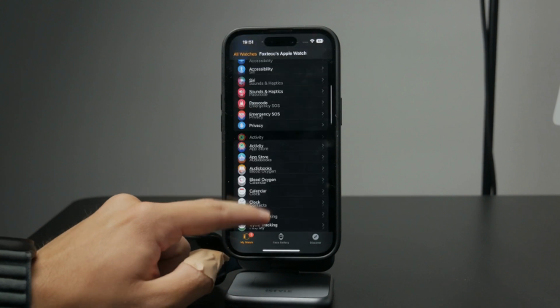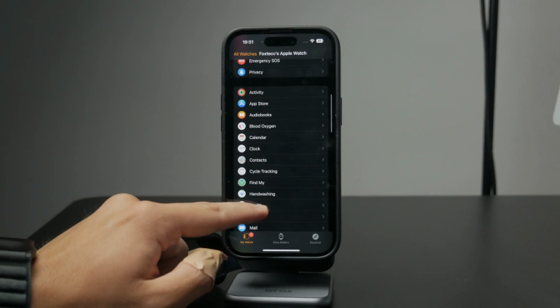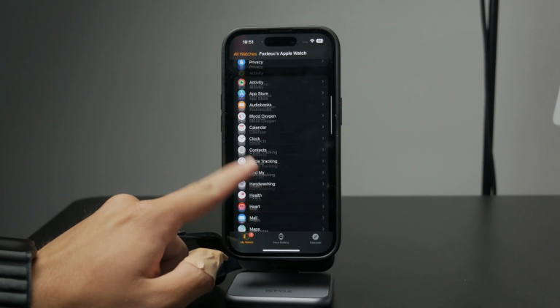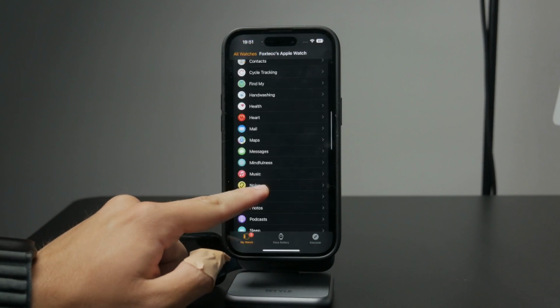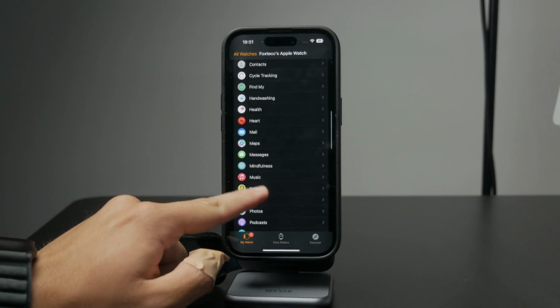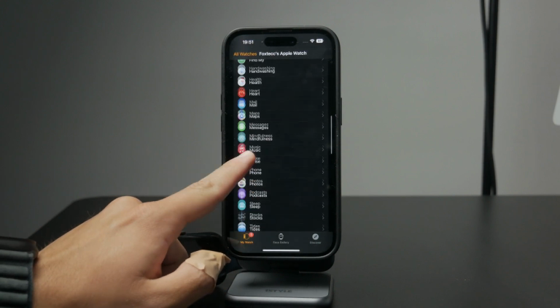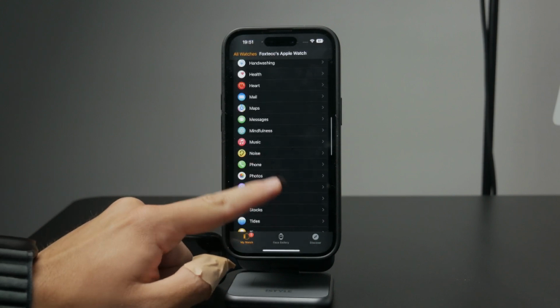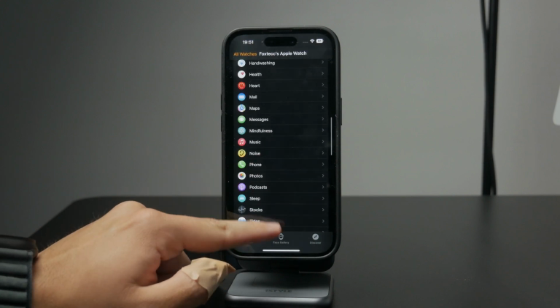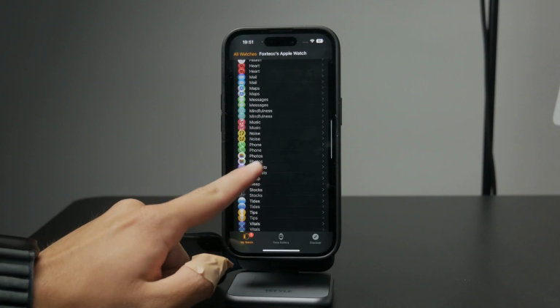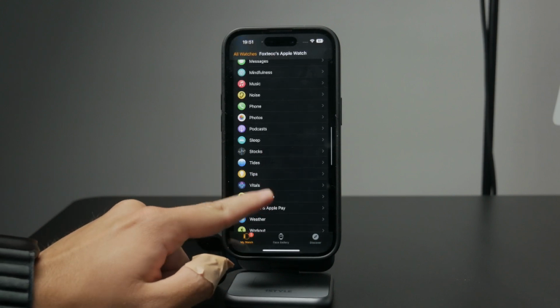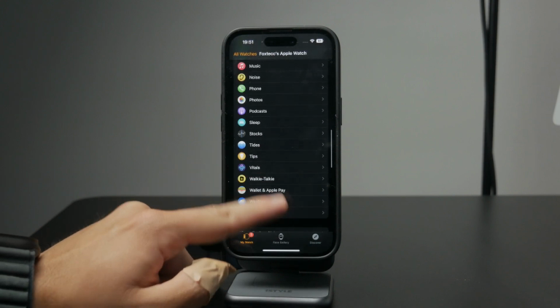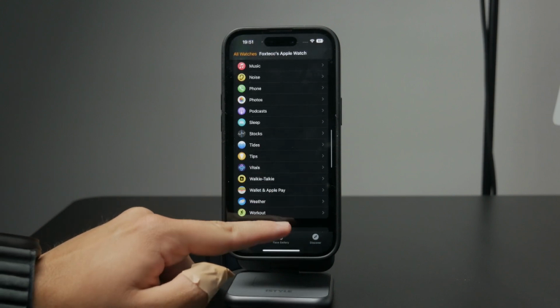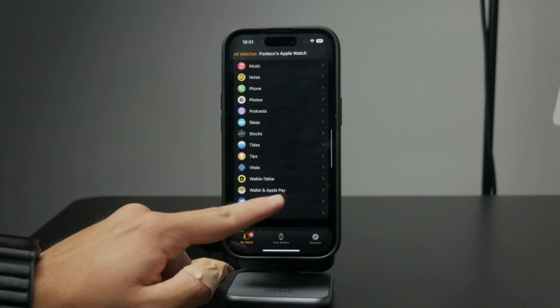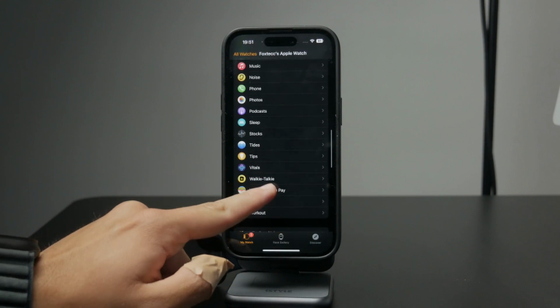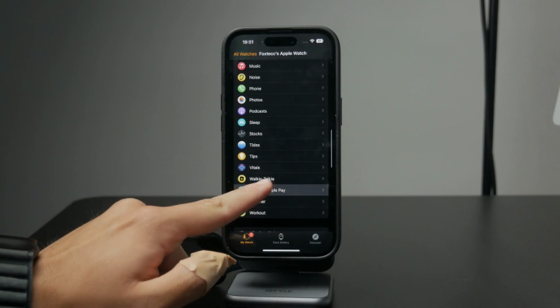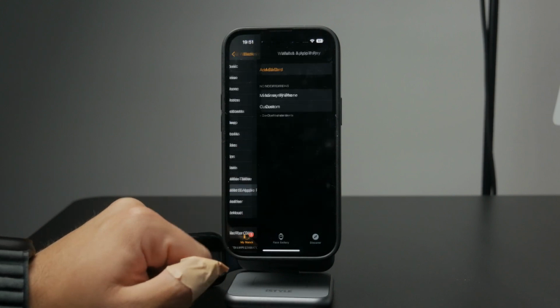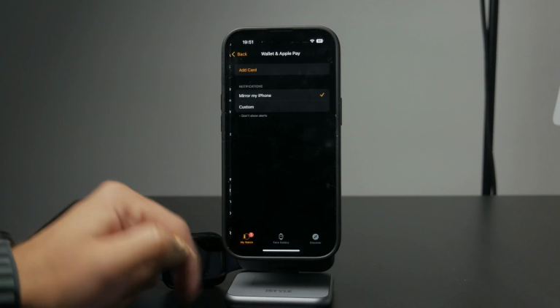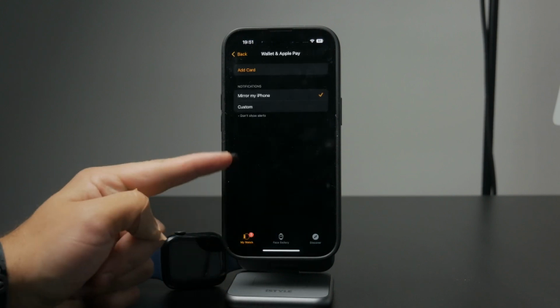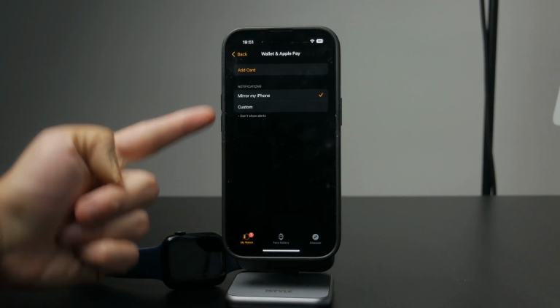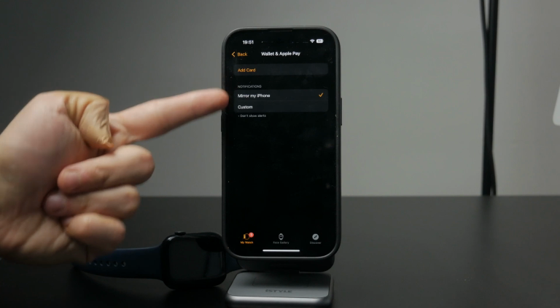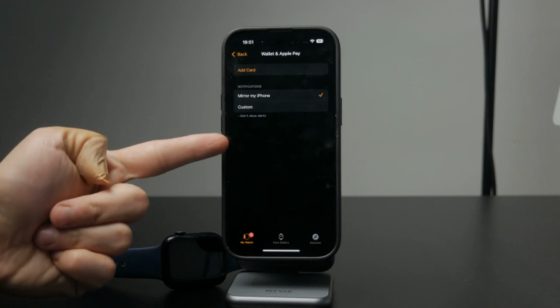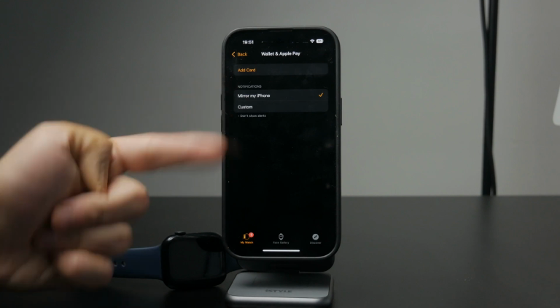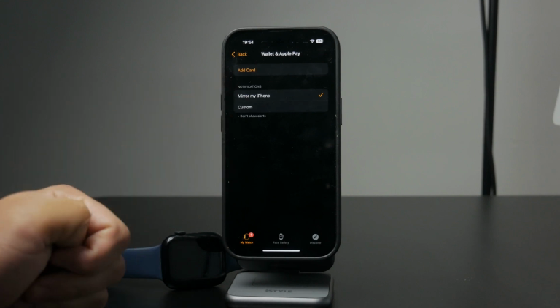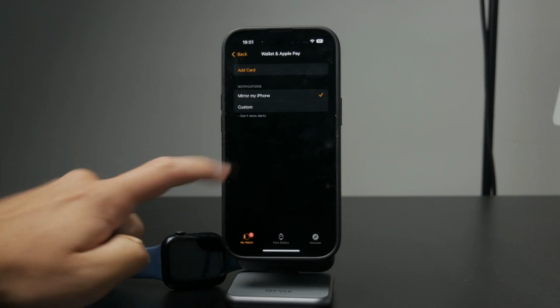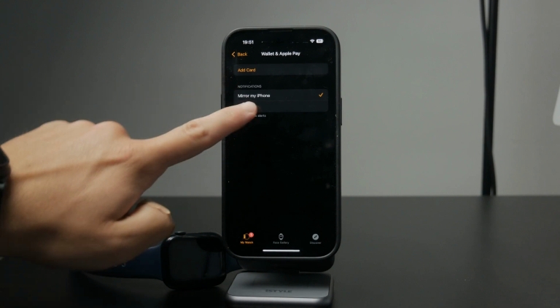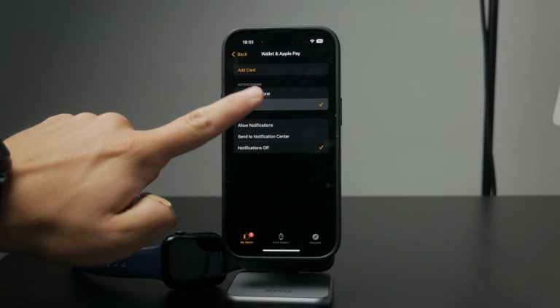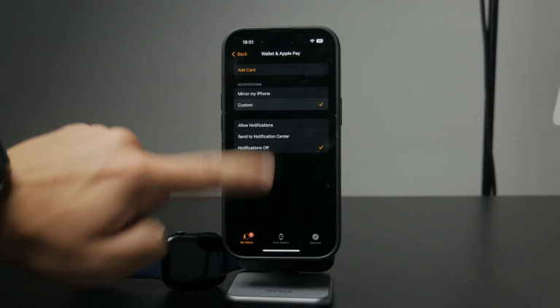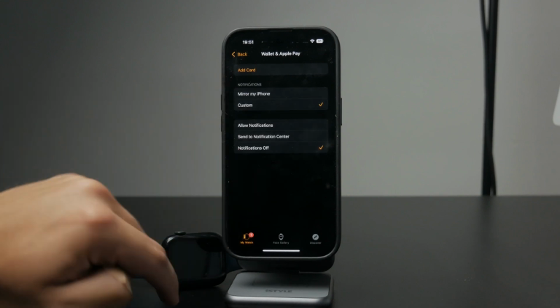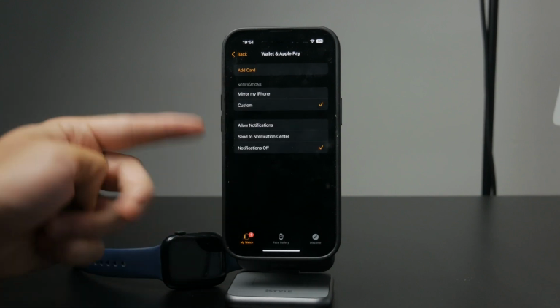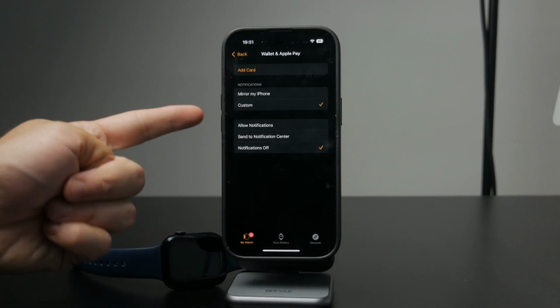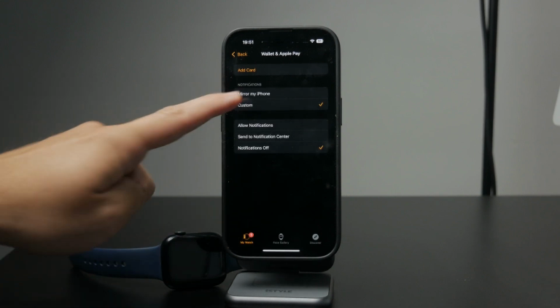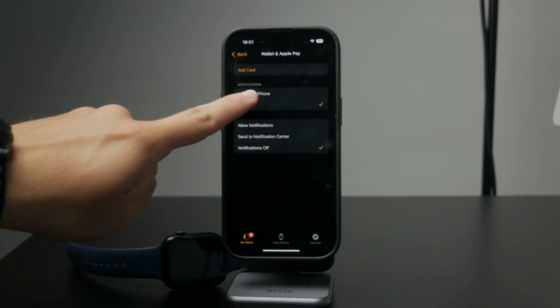This is where your Apple Watch gets its card set up from, and it's linked directly to what you have in the Wallet app on your iPhone.